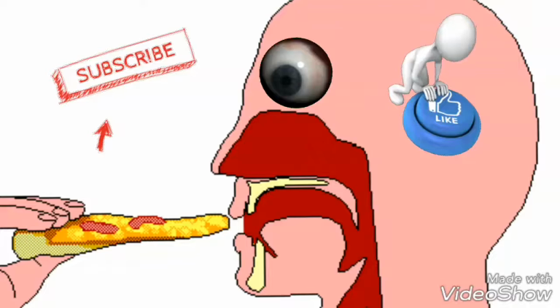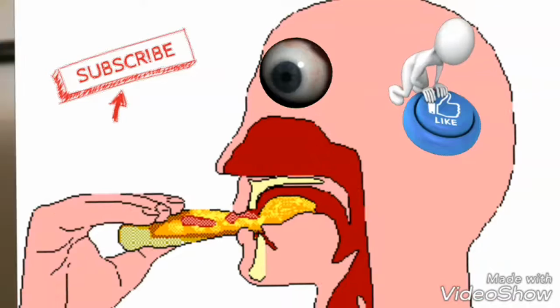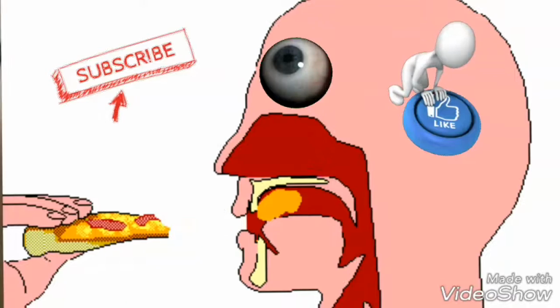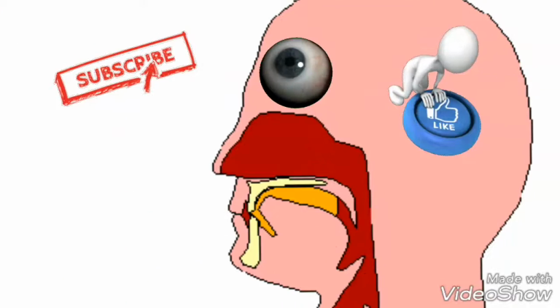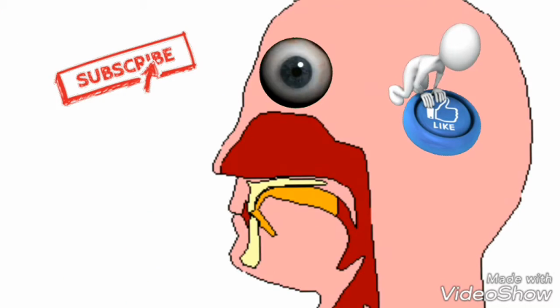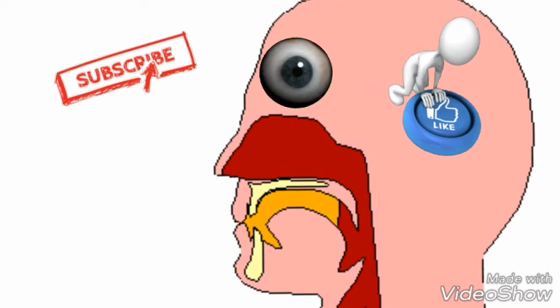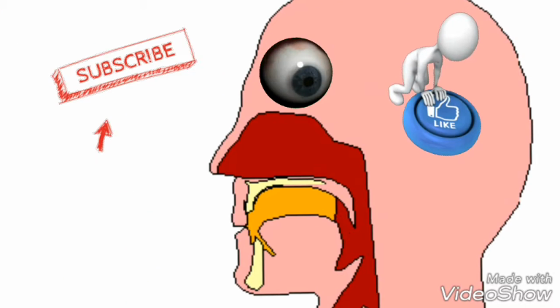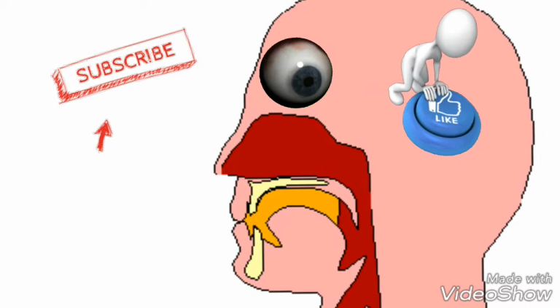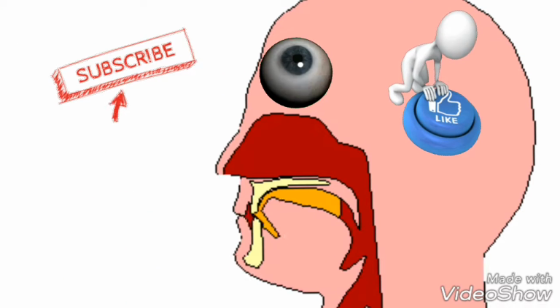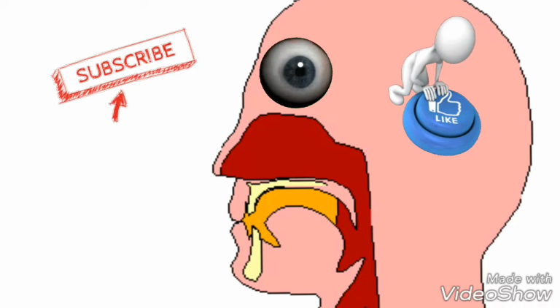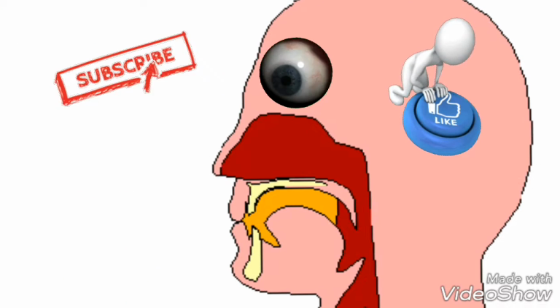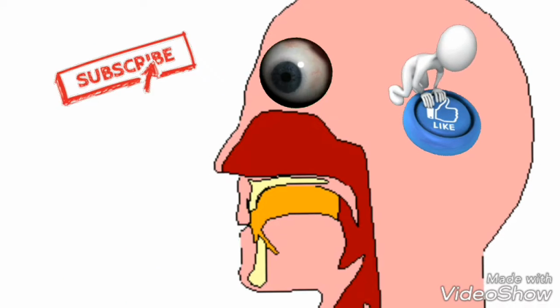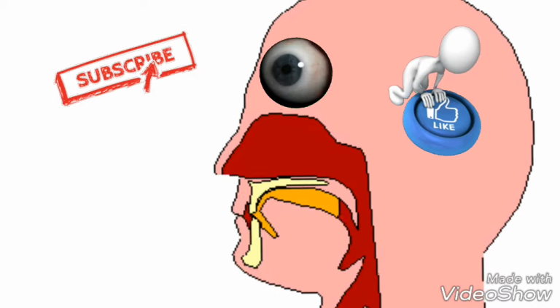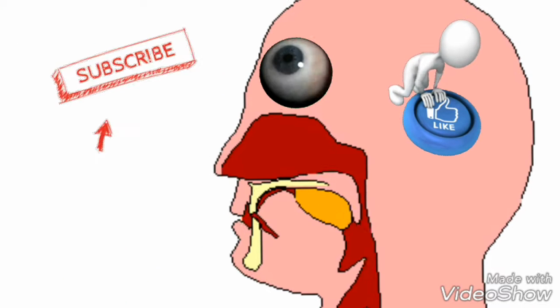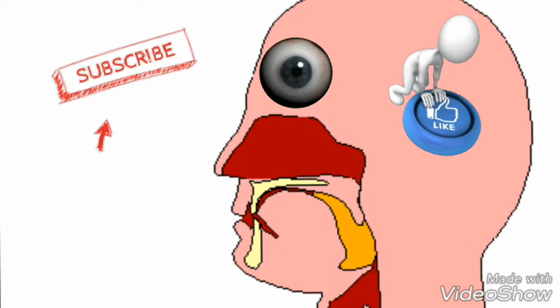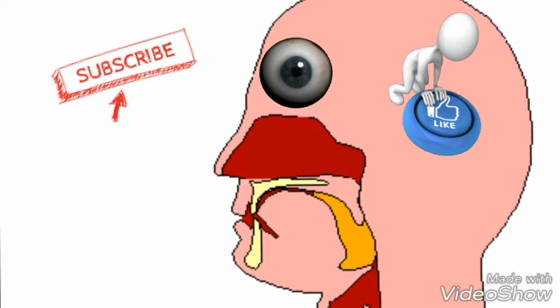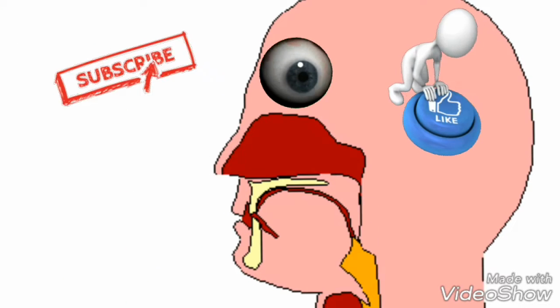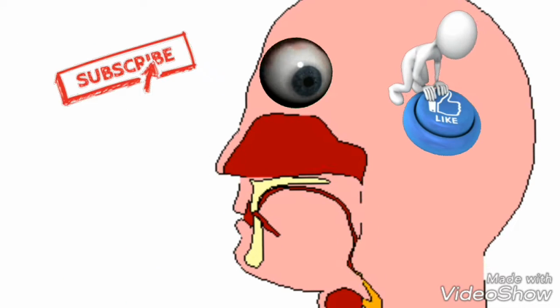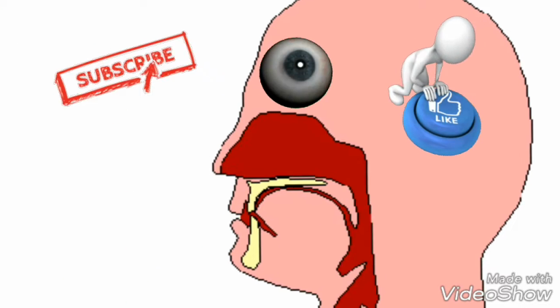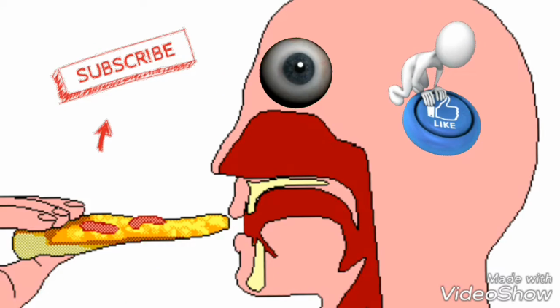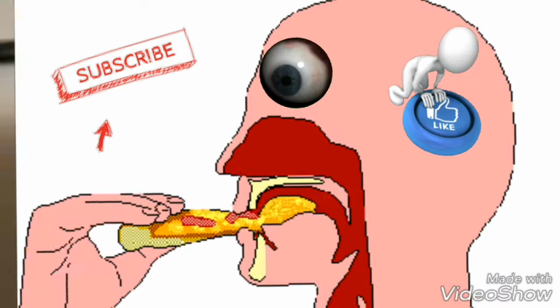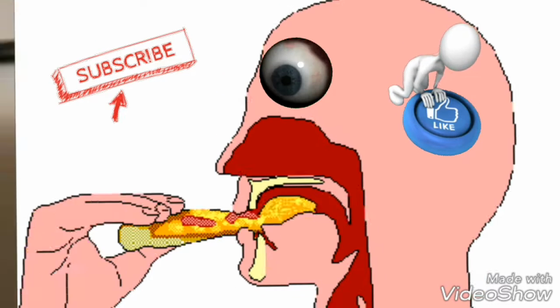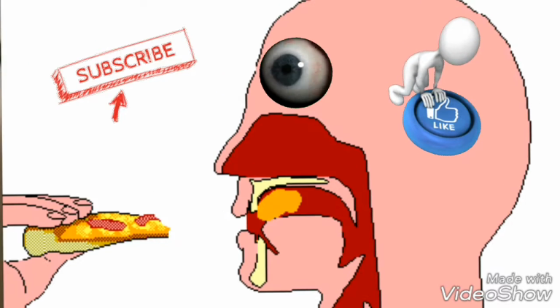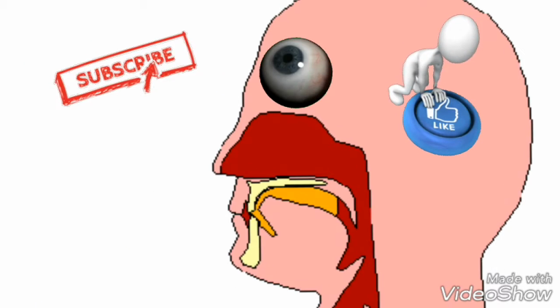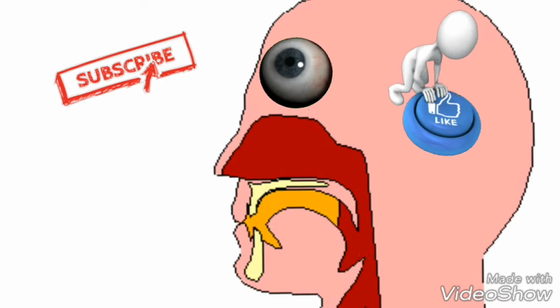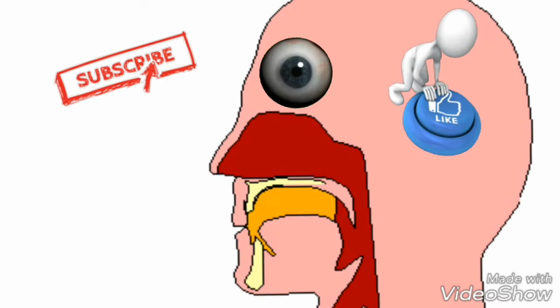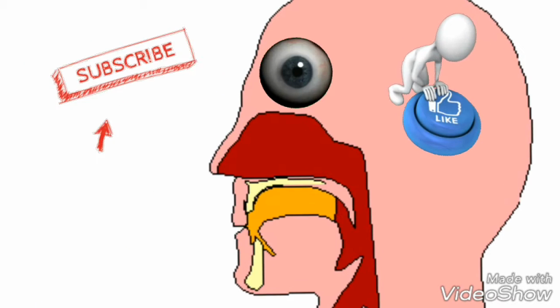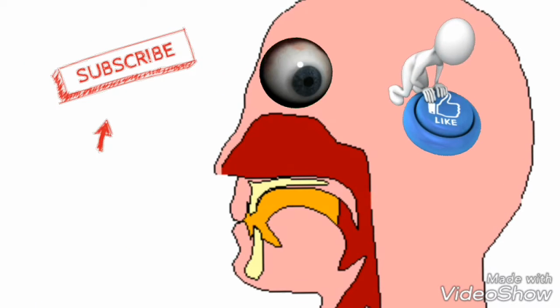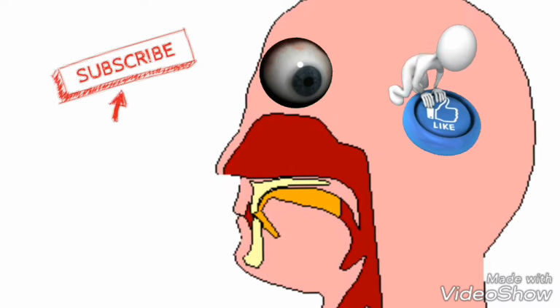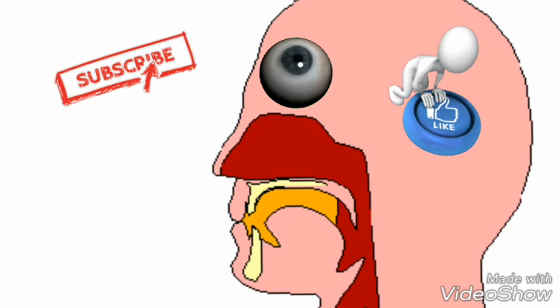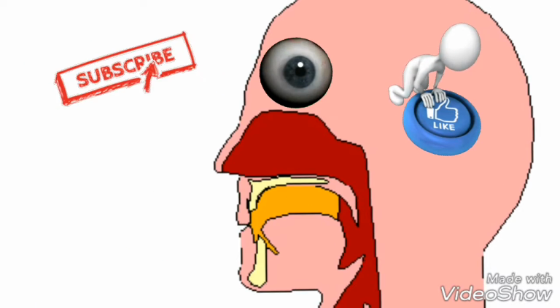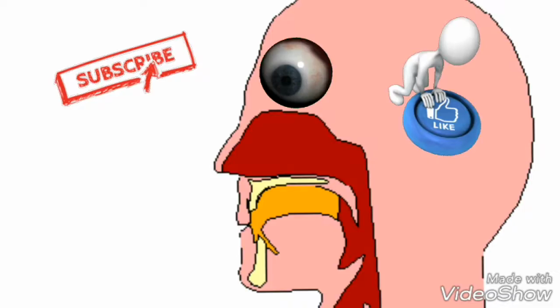Hey, this is the intro to a food related video. I hope you enjoy it because I know I will.